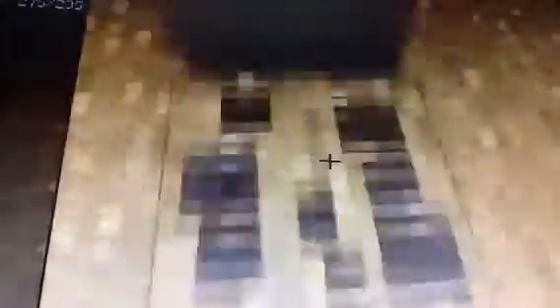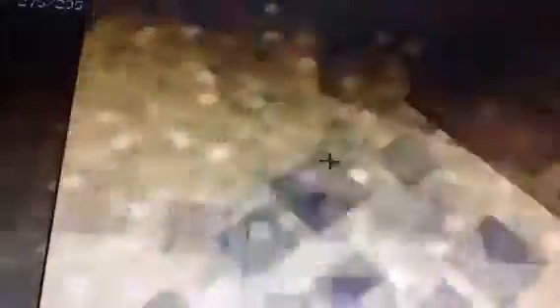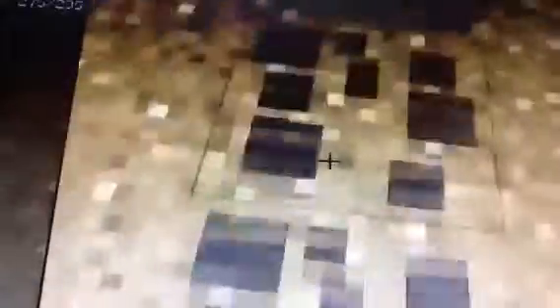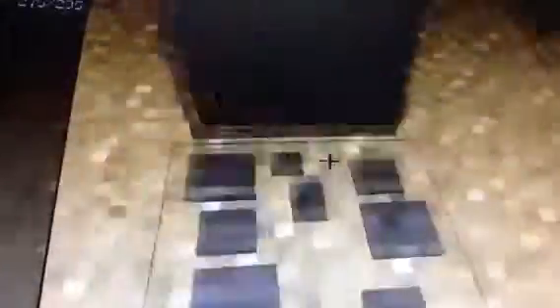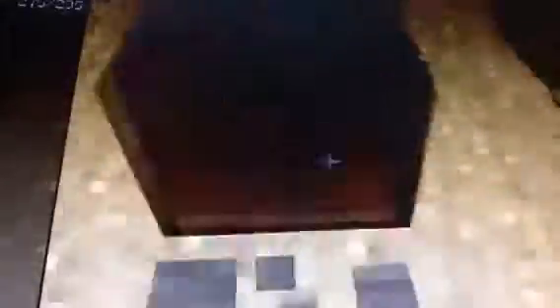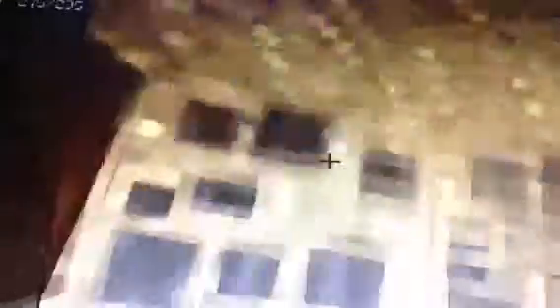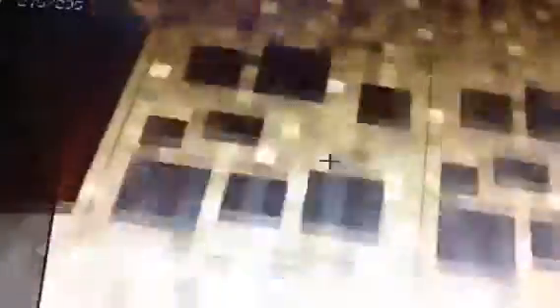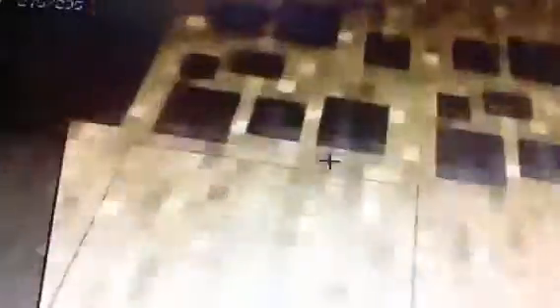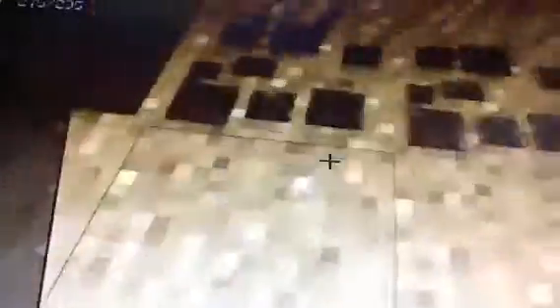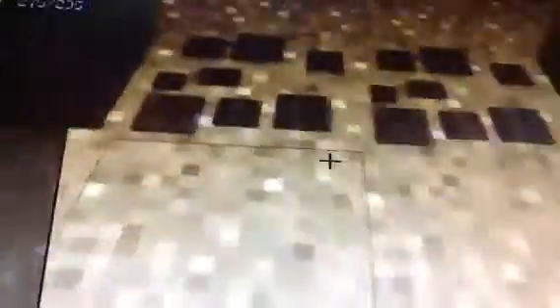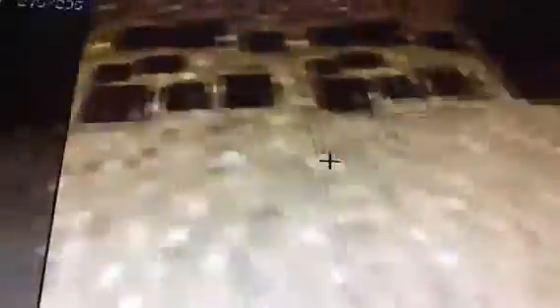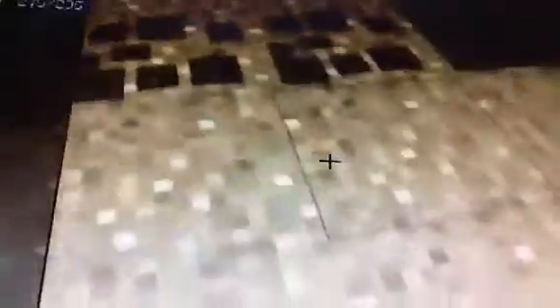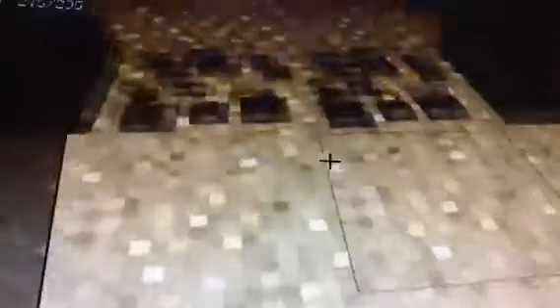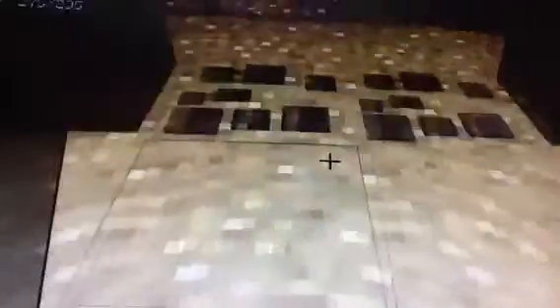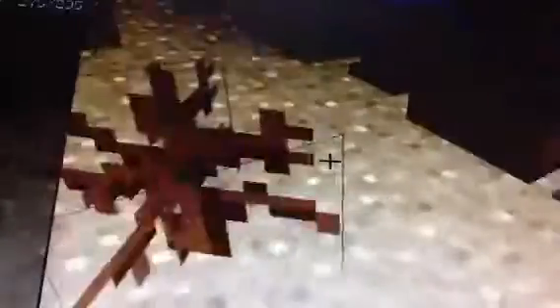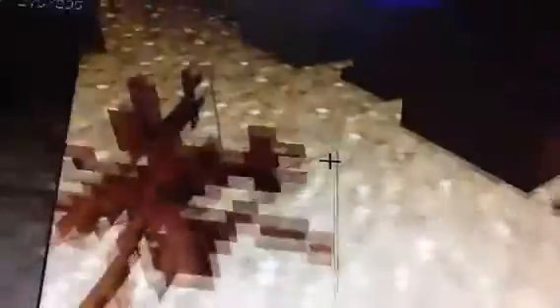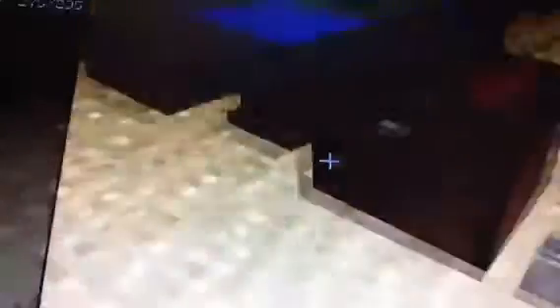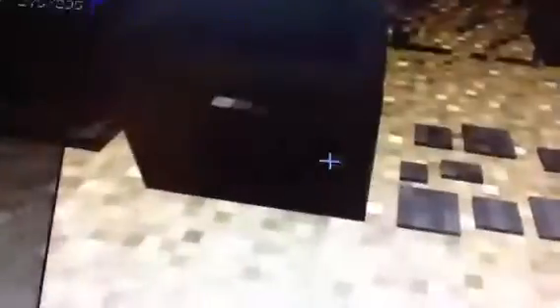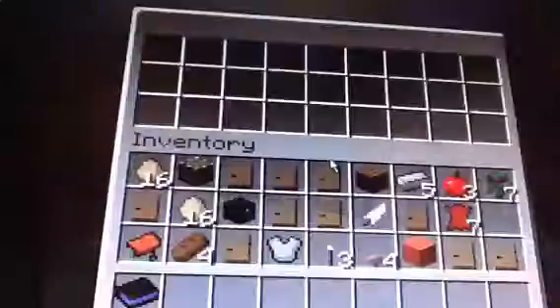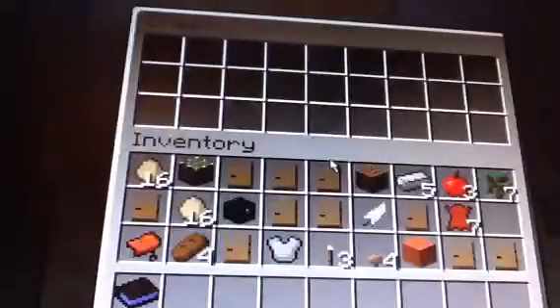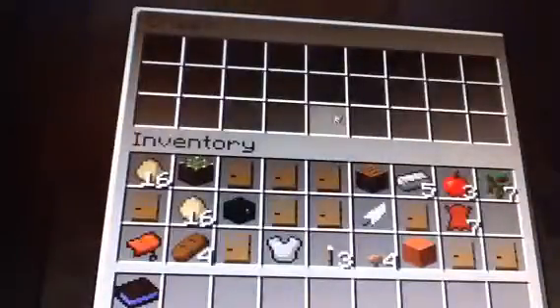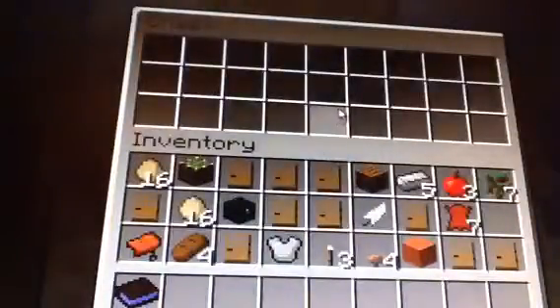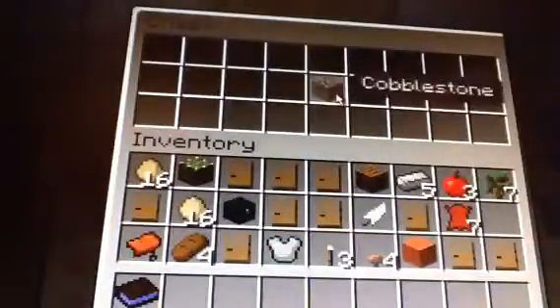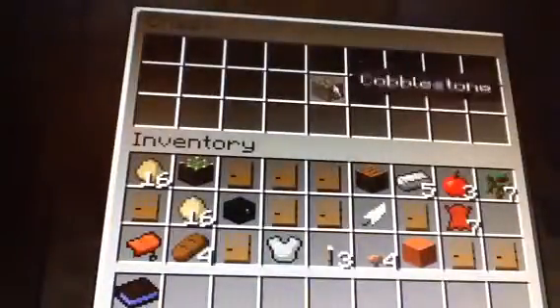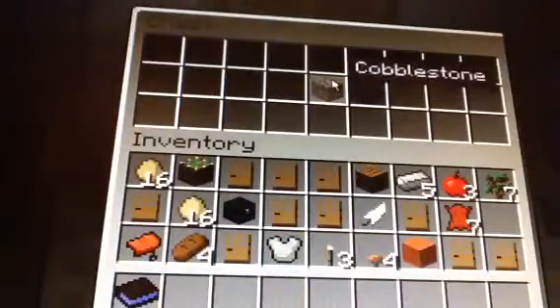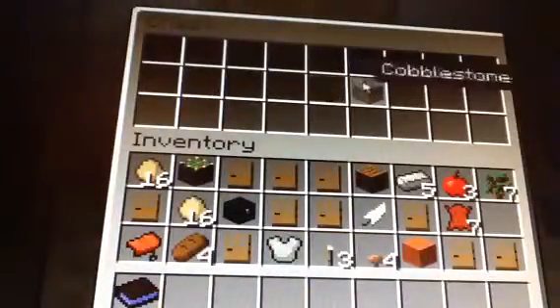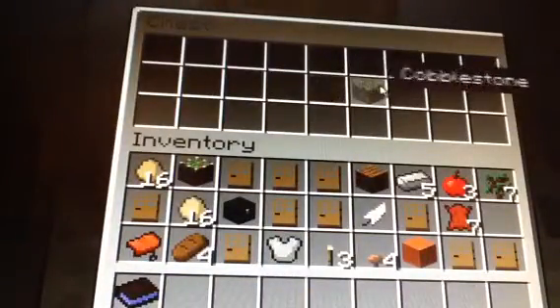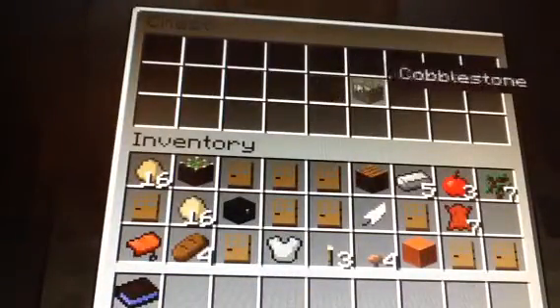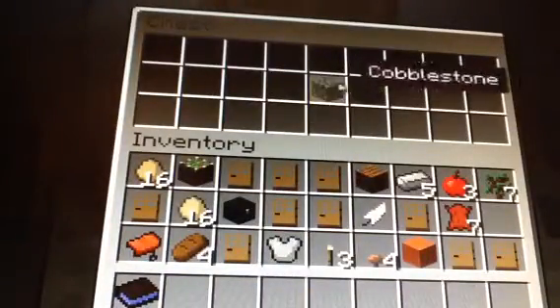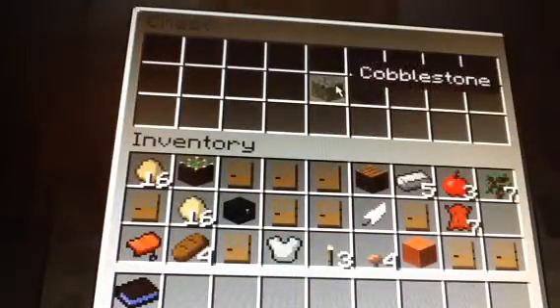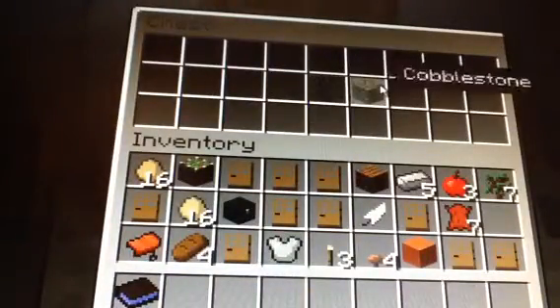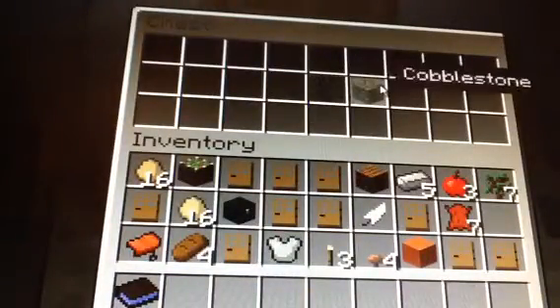Now we have the little pathway, which I think looks pretty nice. To make this it's just two cobblestone like this.